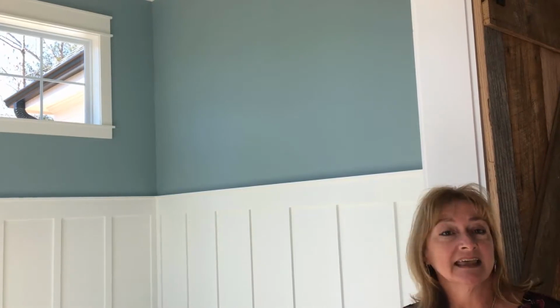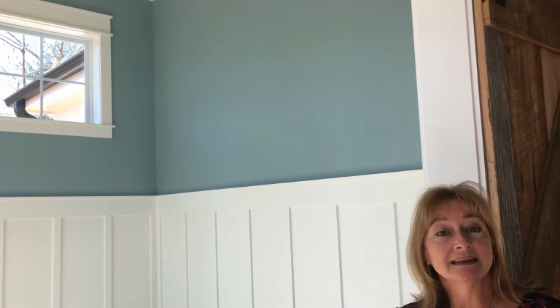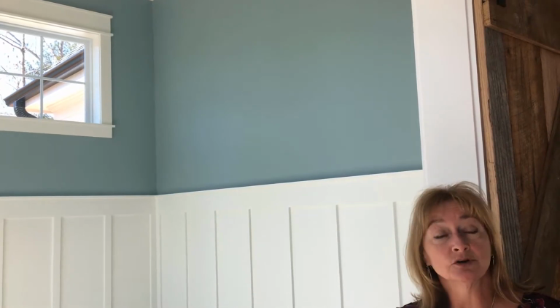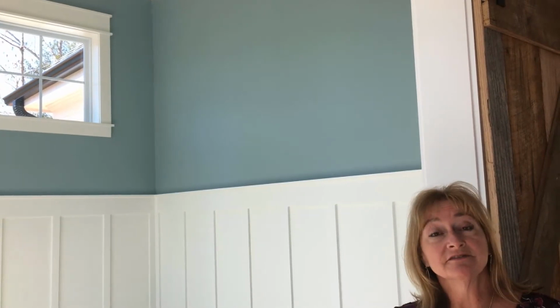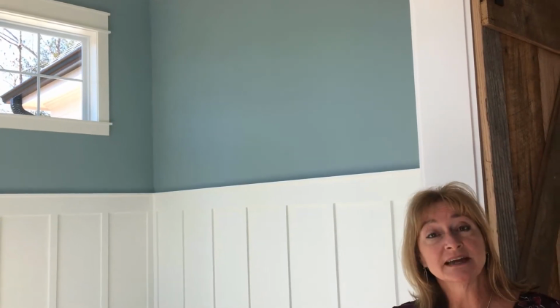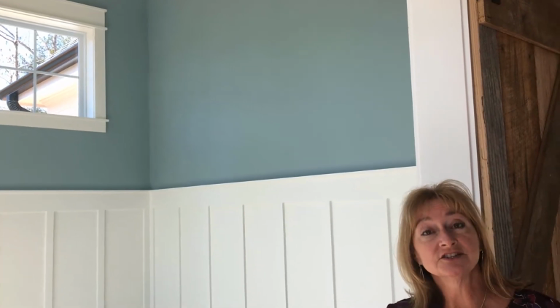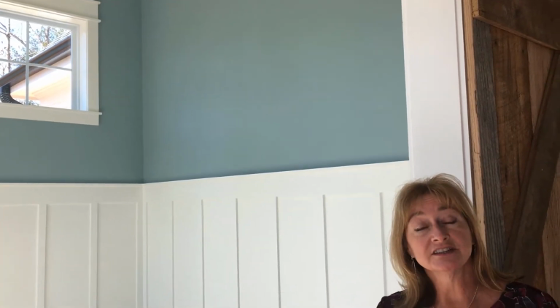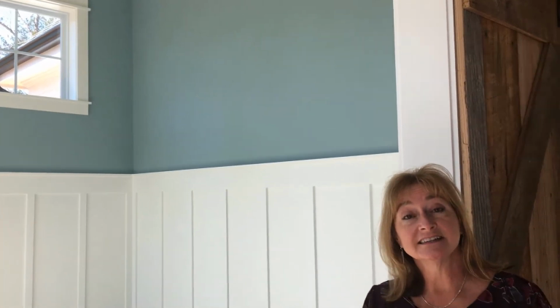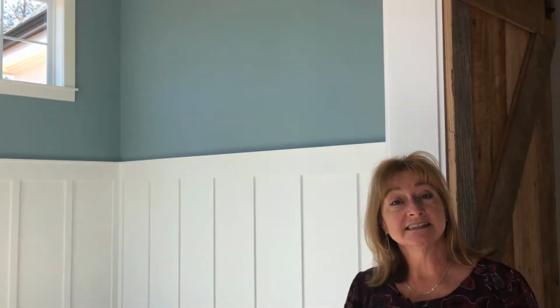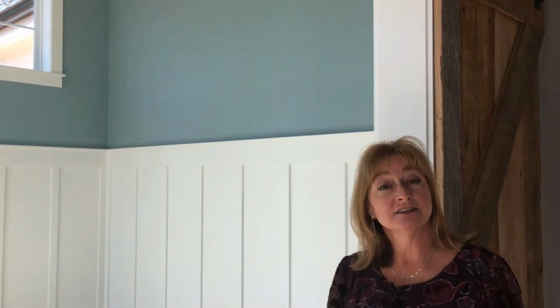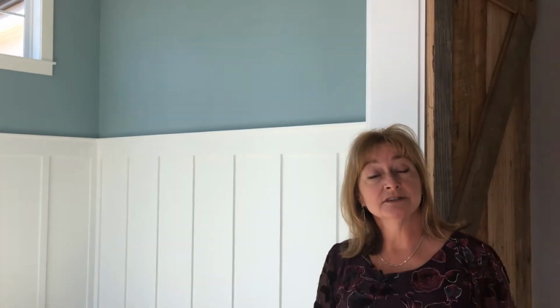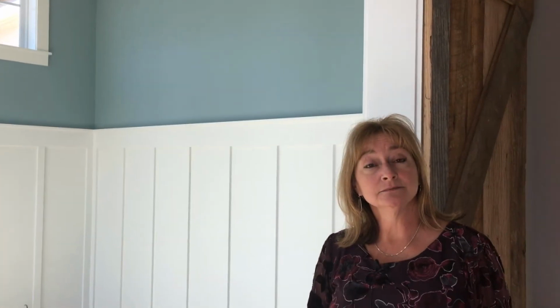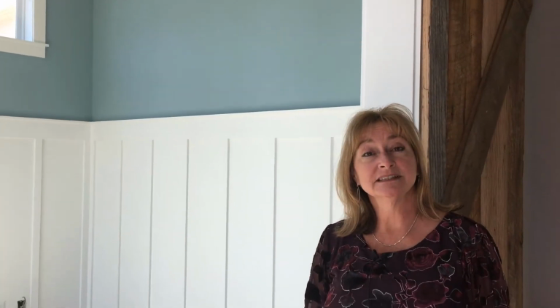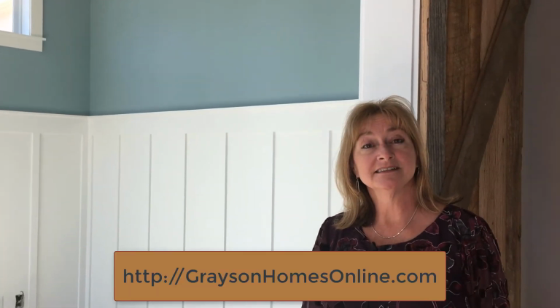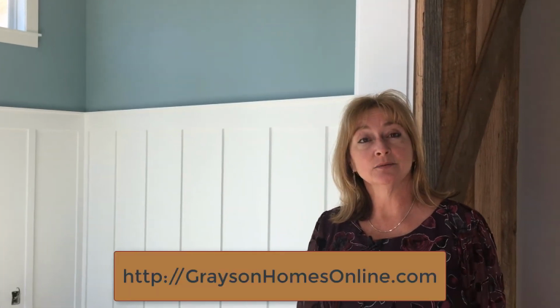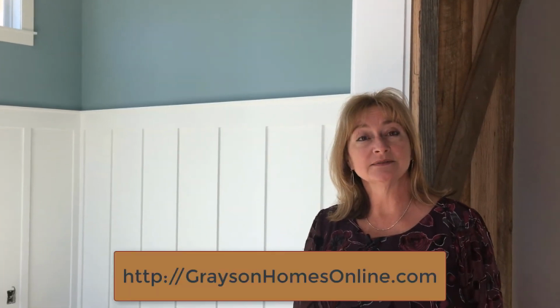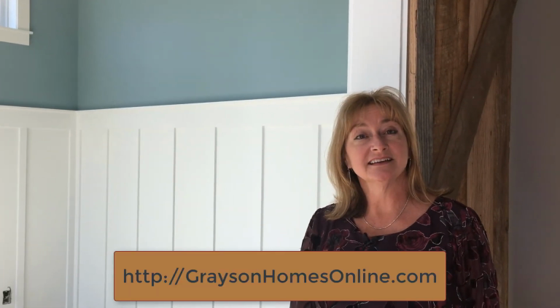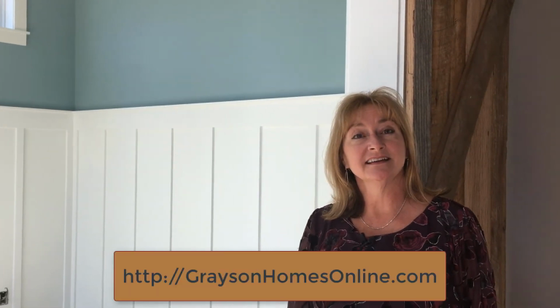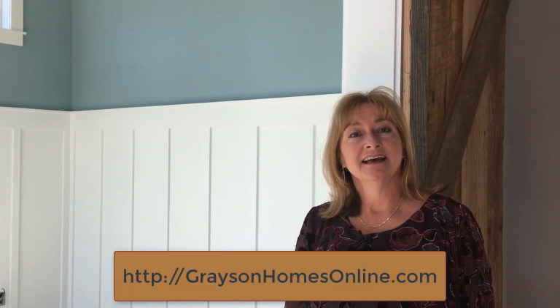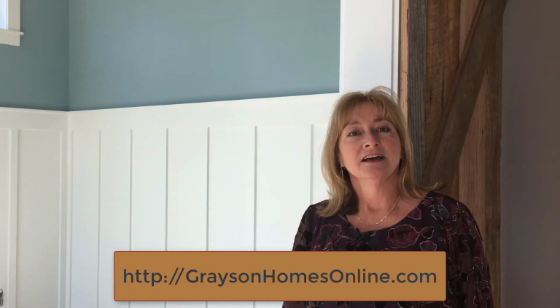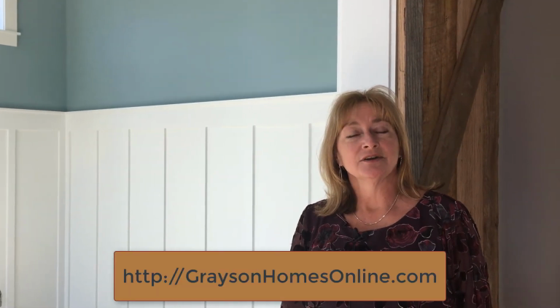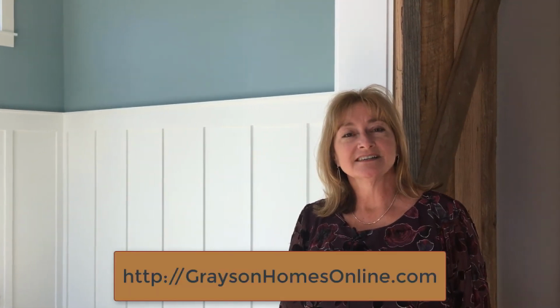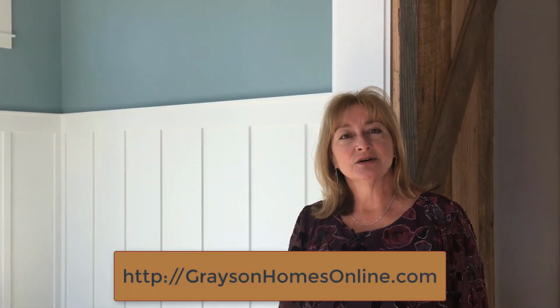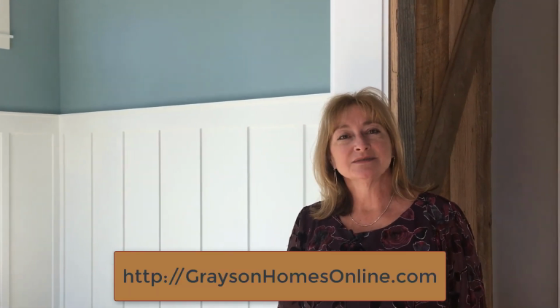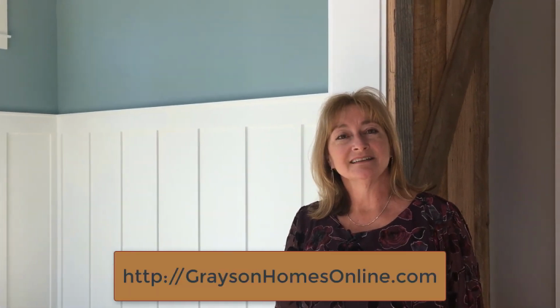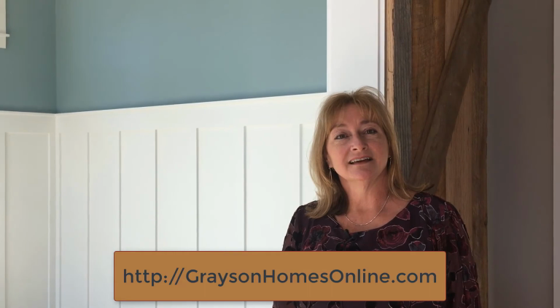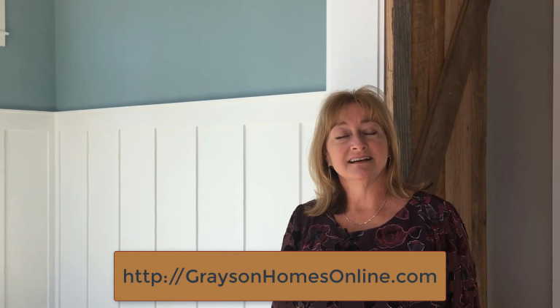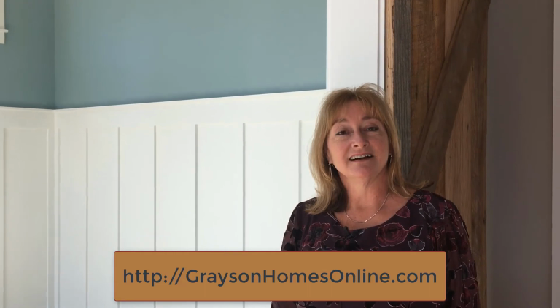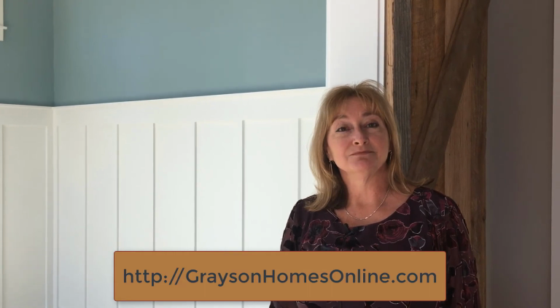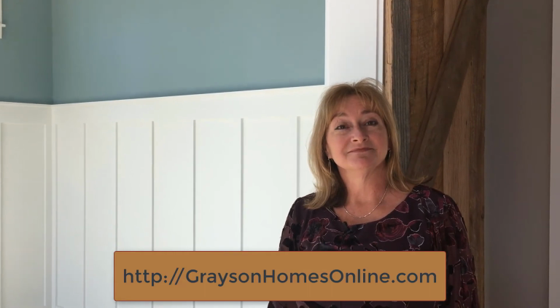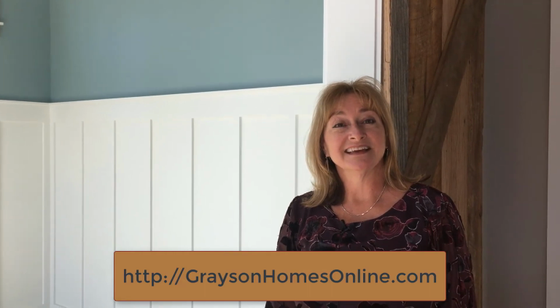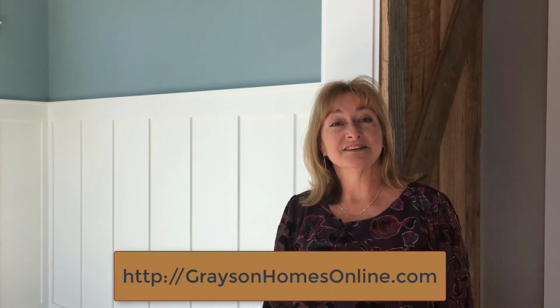For any more information you'd like to see on trim, please see our website, GraysonHomesOnline.com. Thank you.